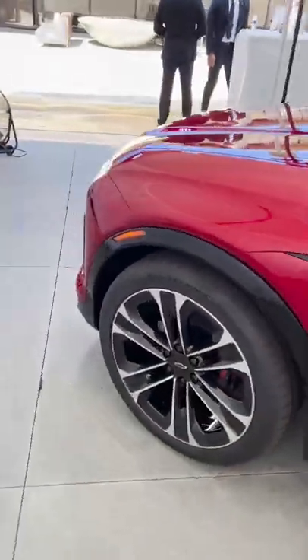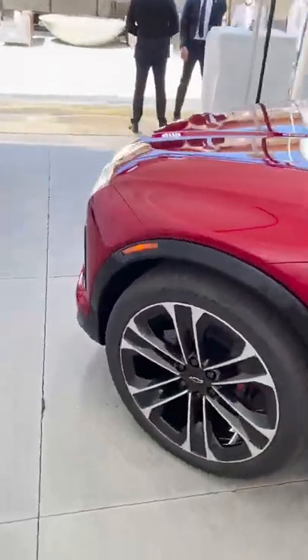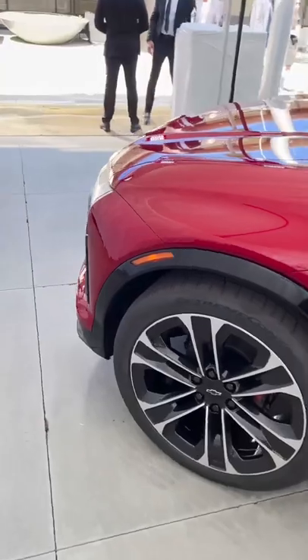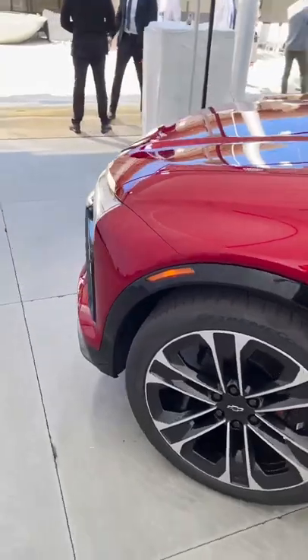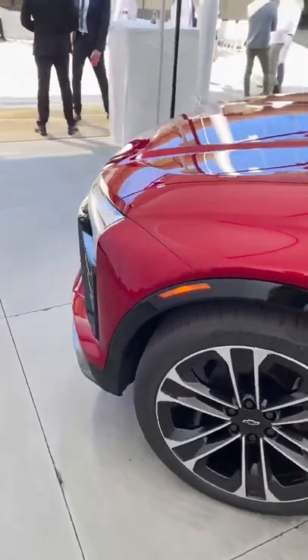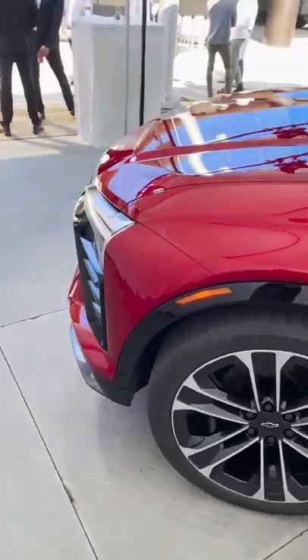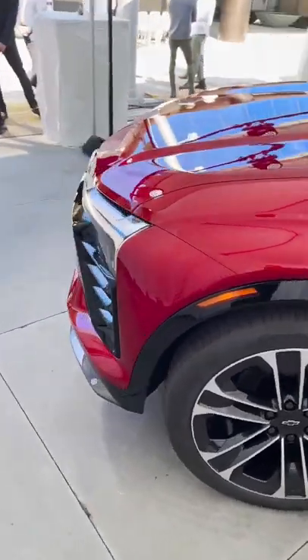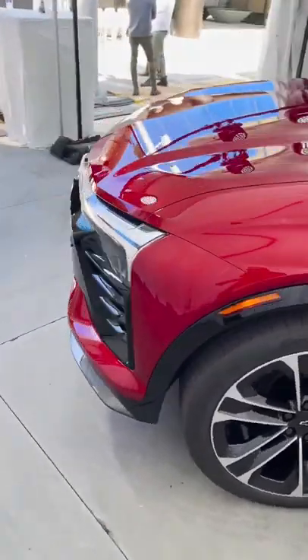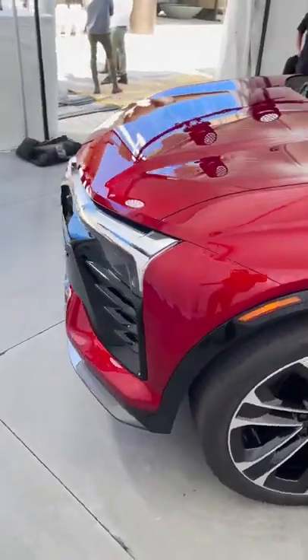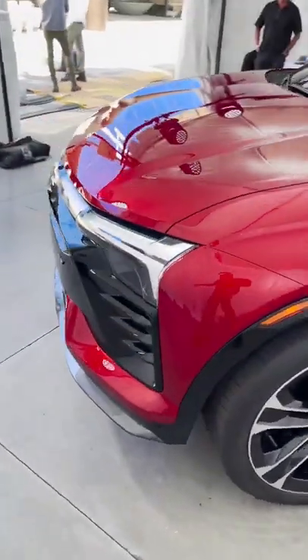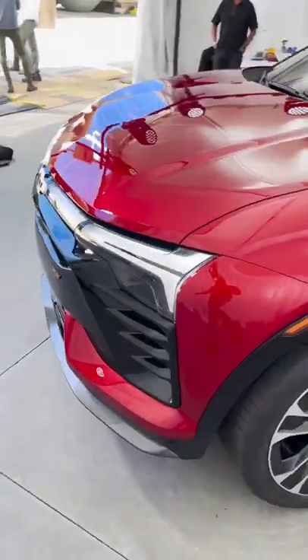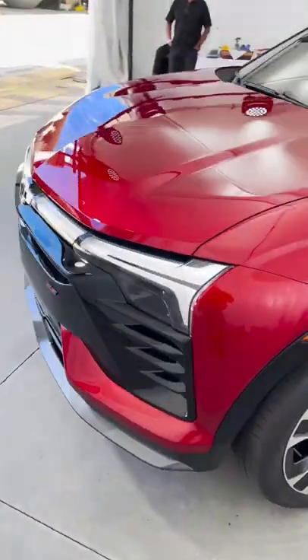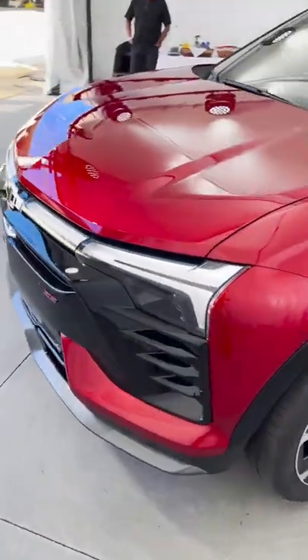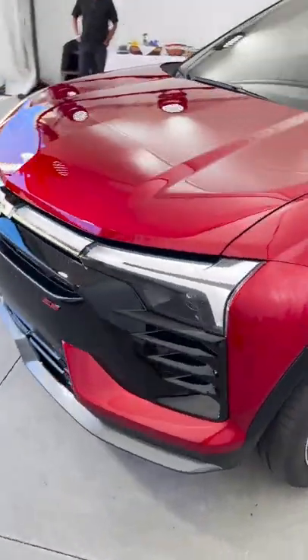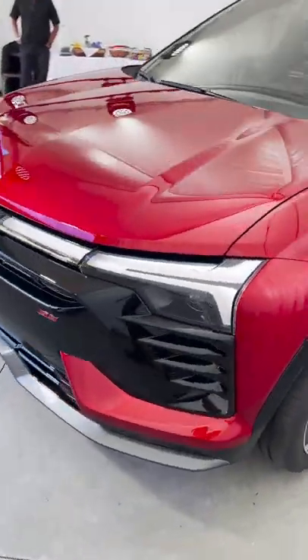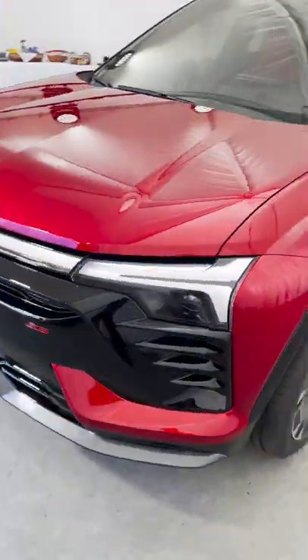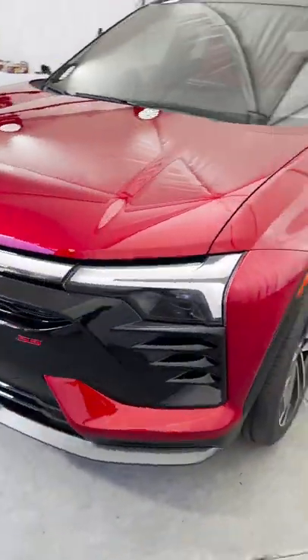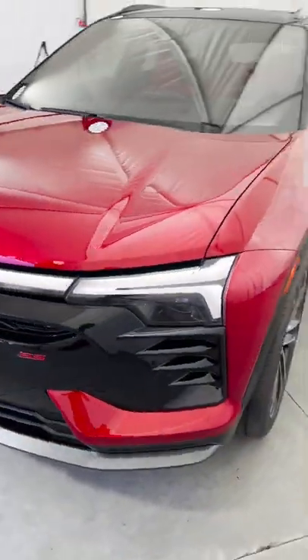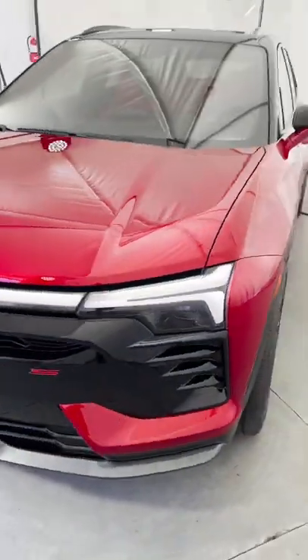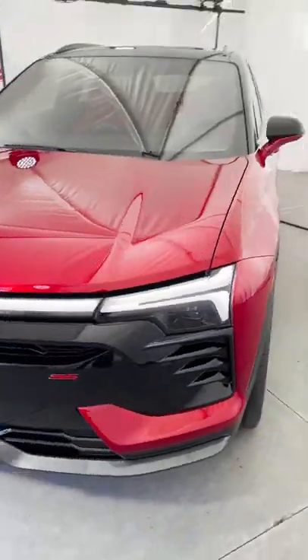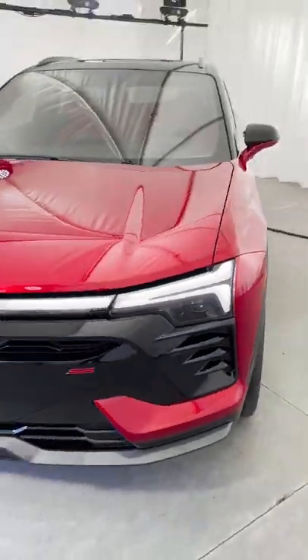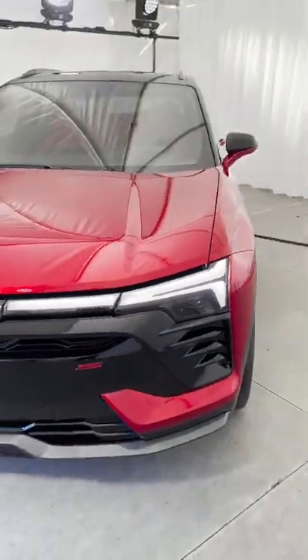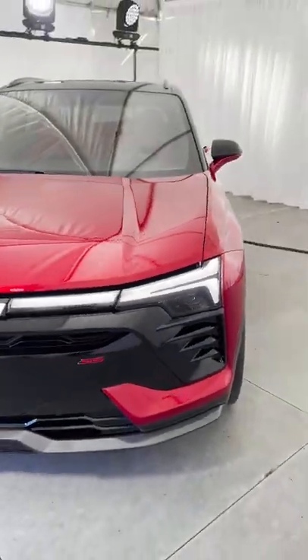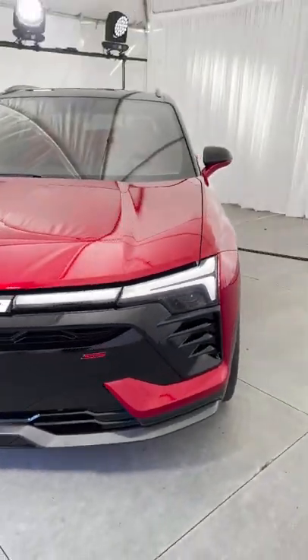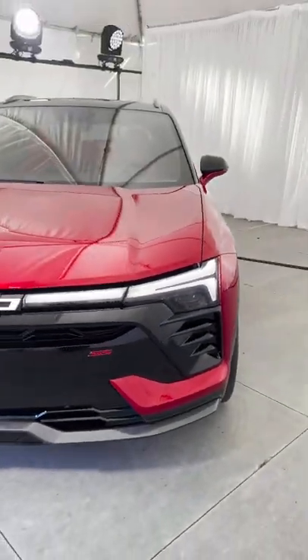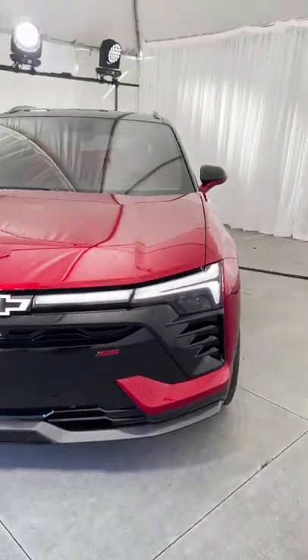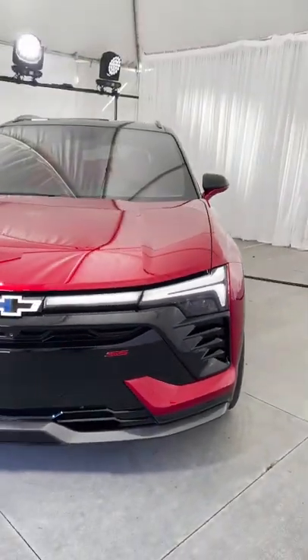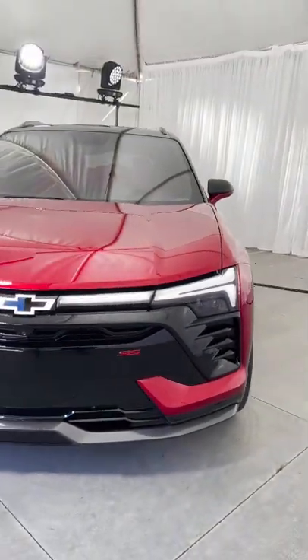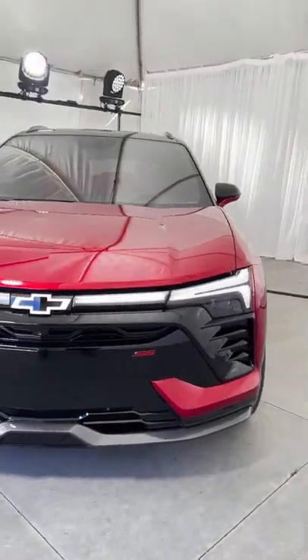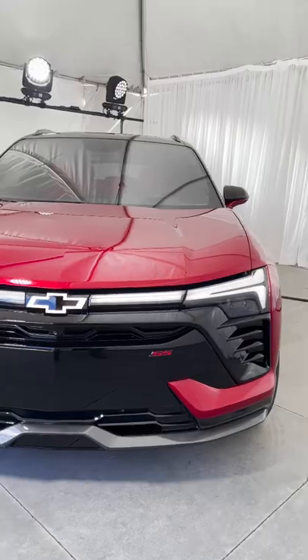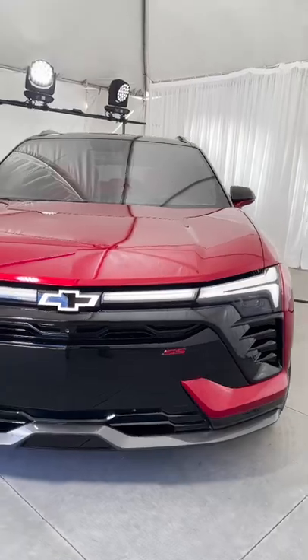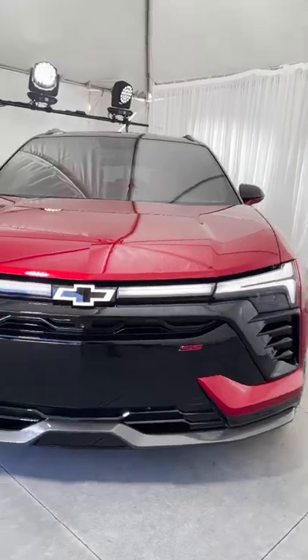The new Blazer EV SS is going to become available in the summer of 2023, and this one is going to start just under $66,000.